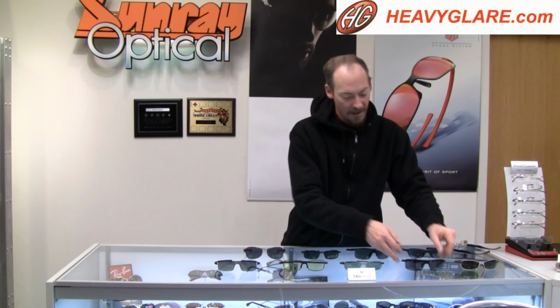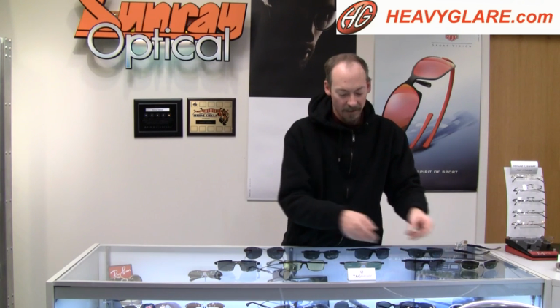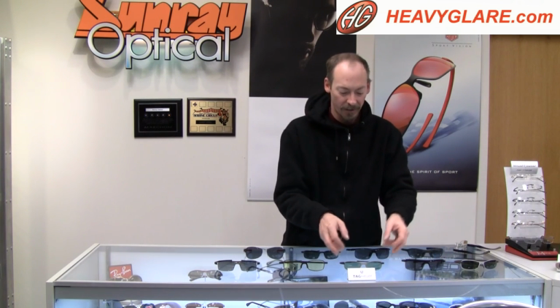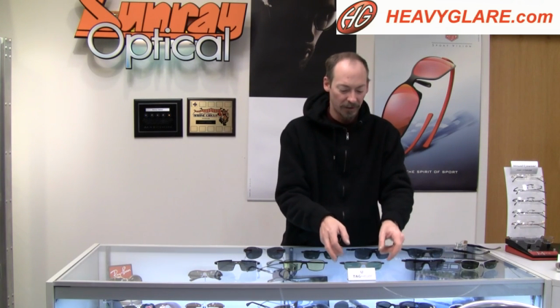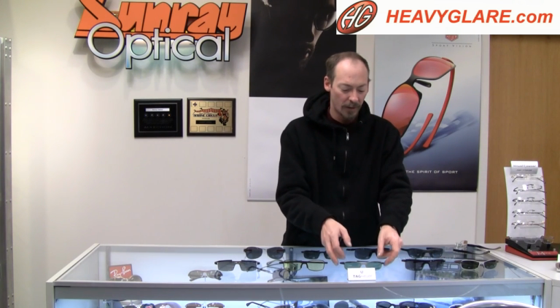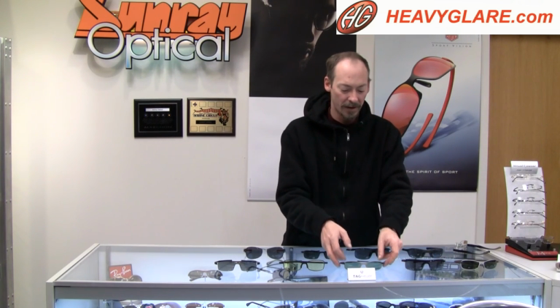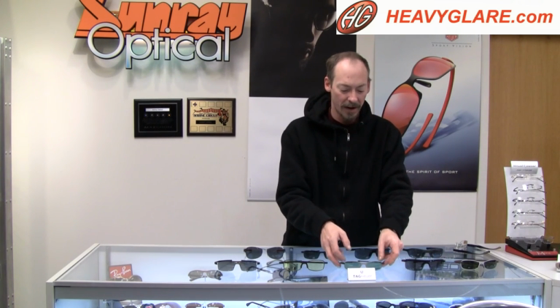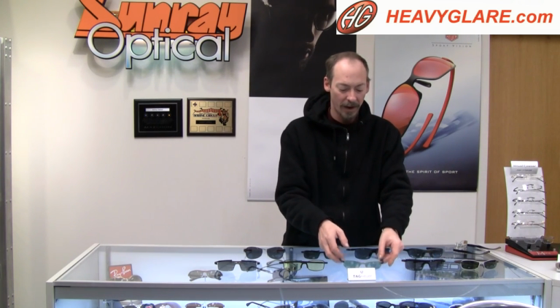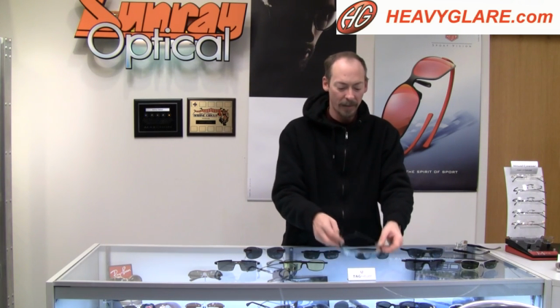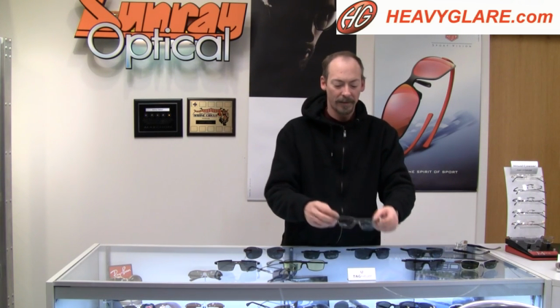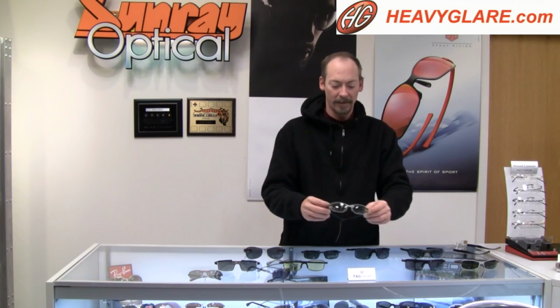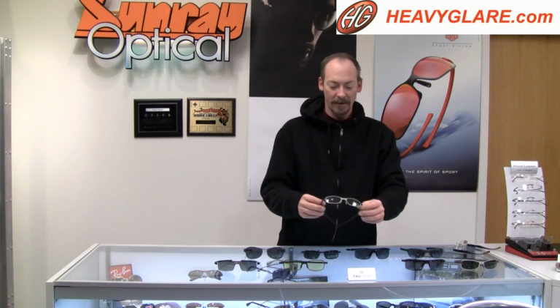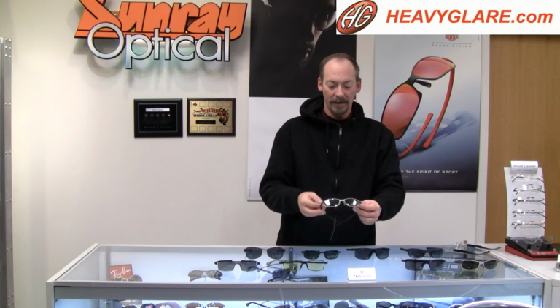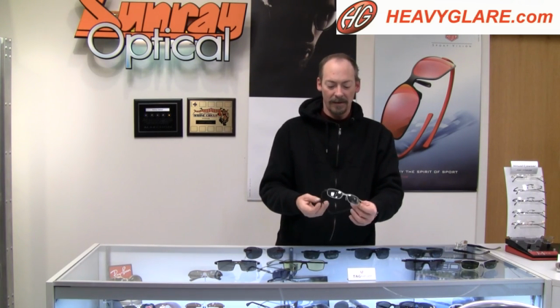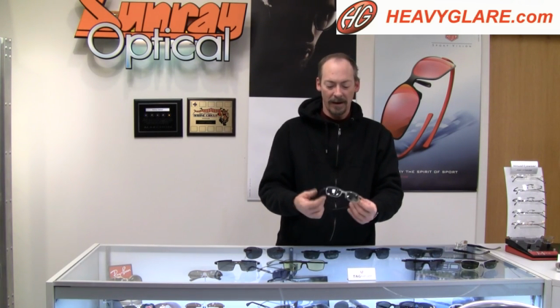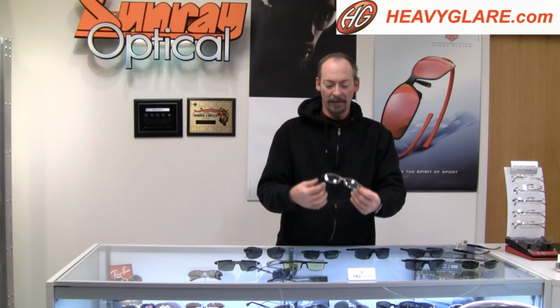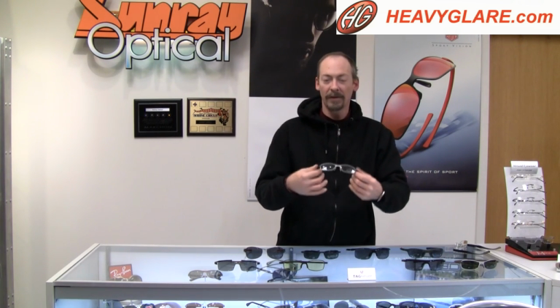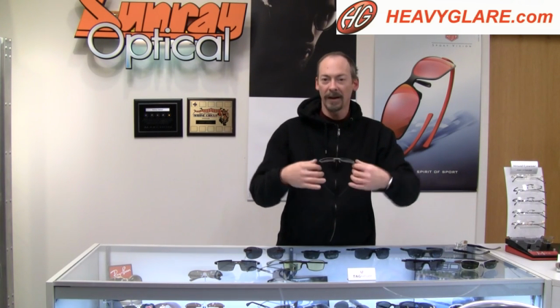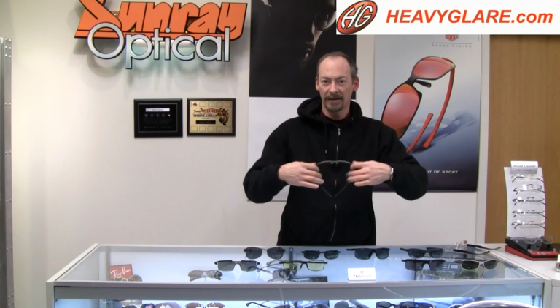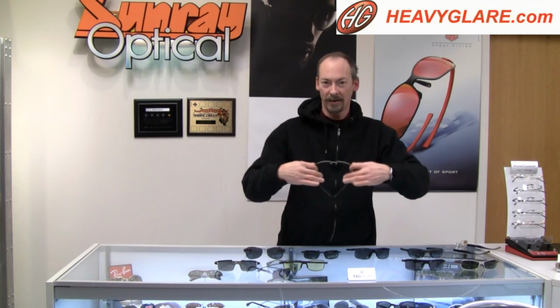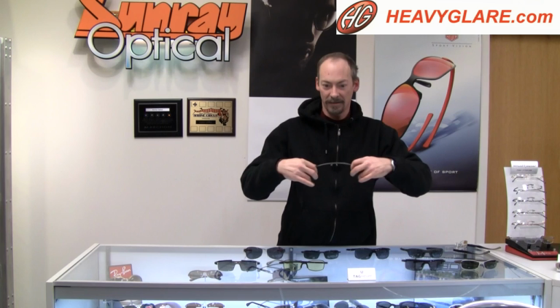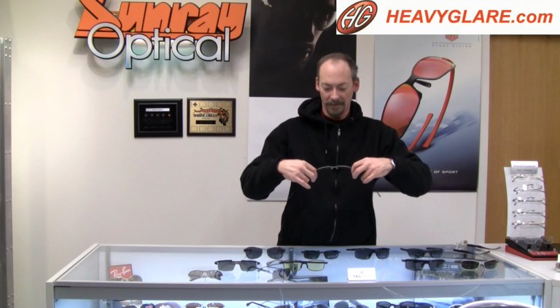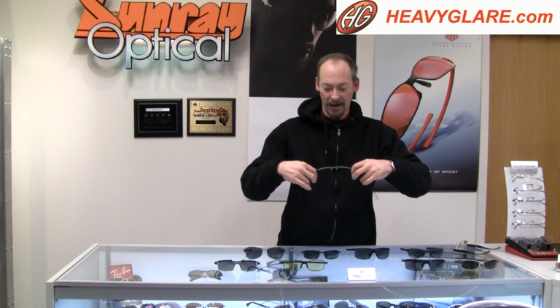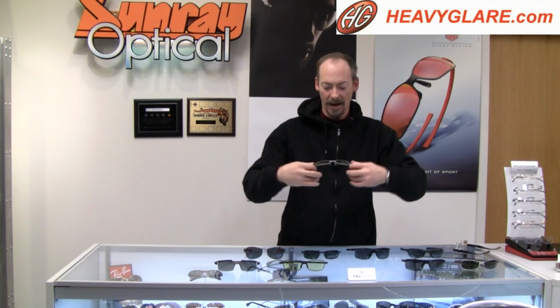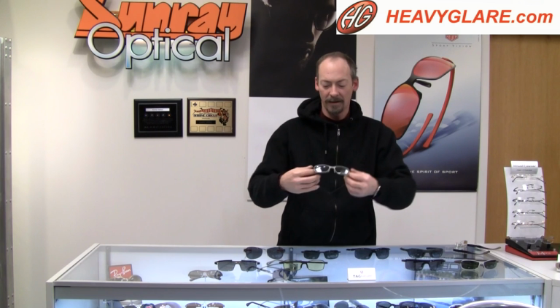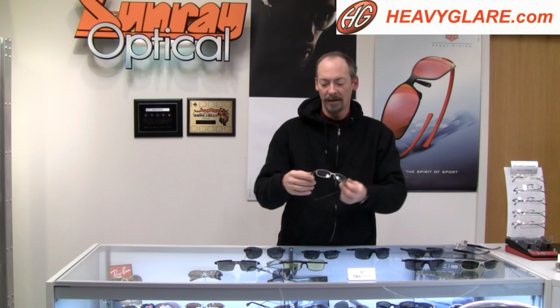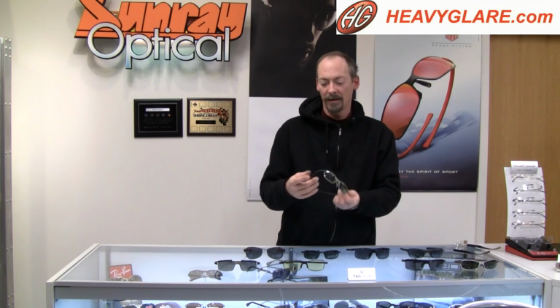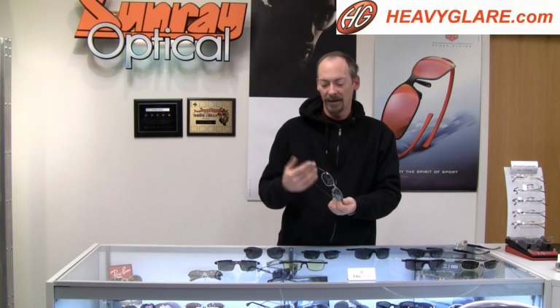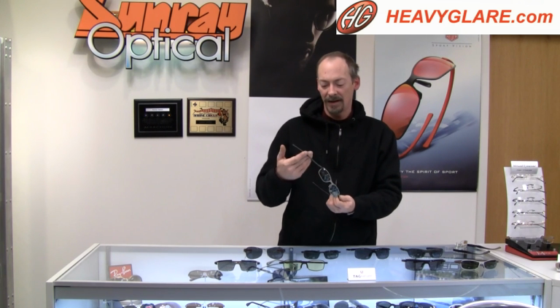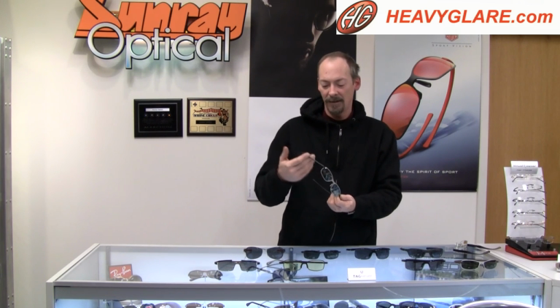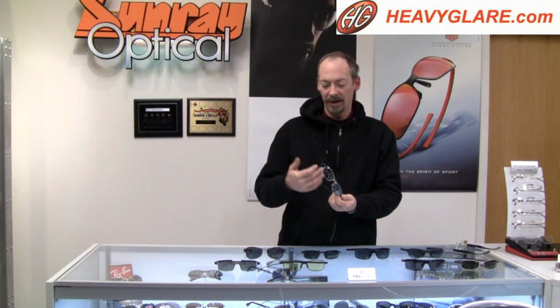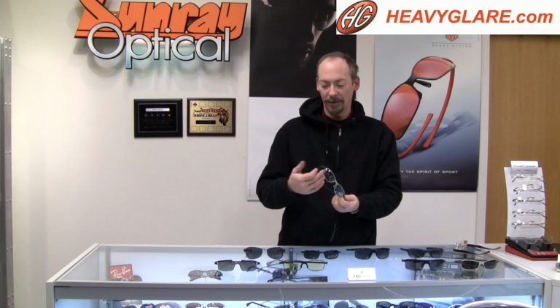For those who don't want all that wrap, they have the Reflex series. Again, titanium temple.